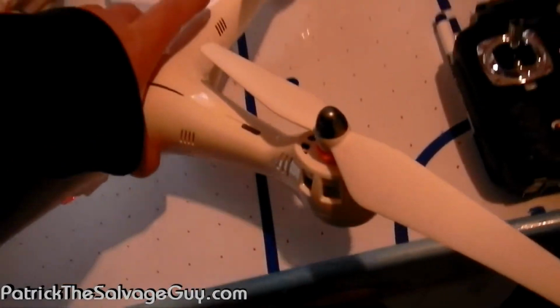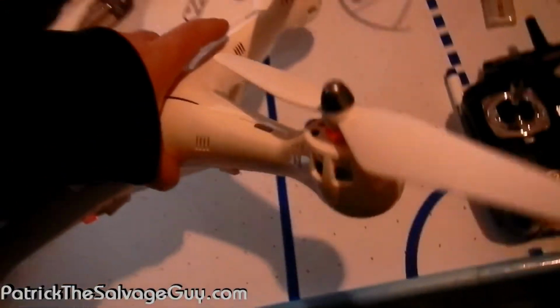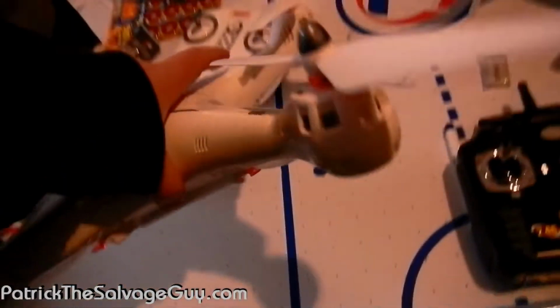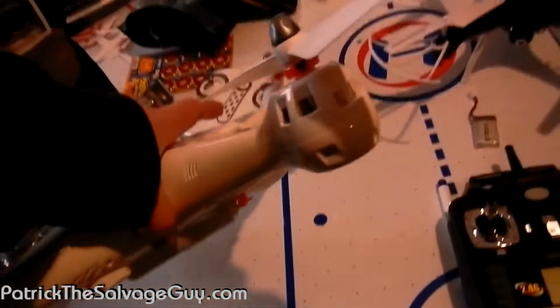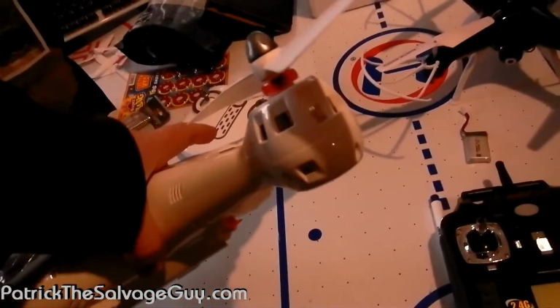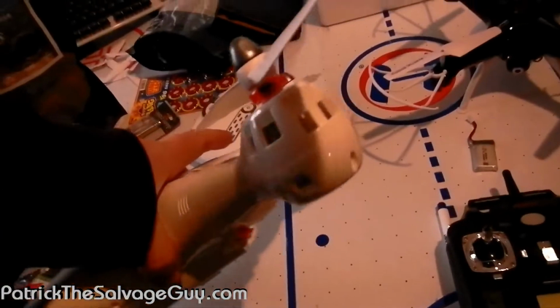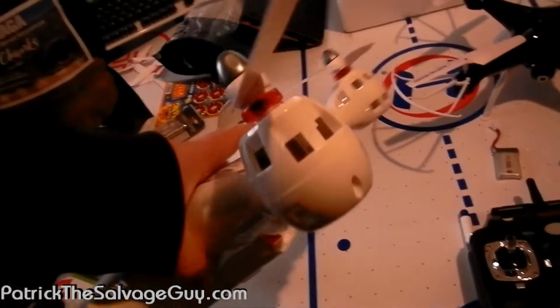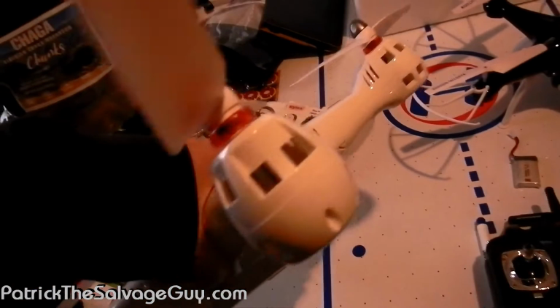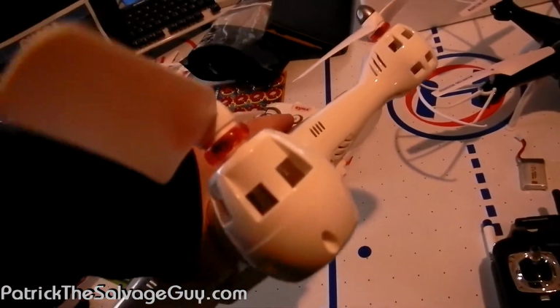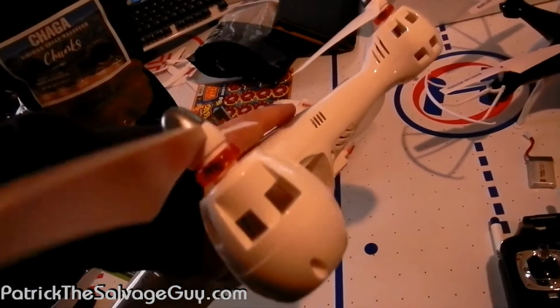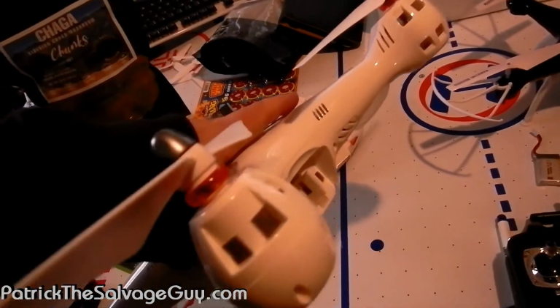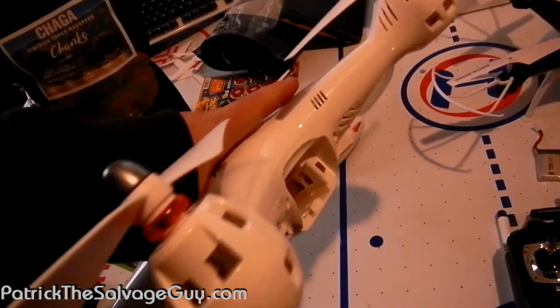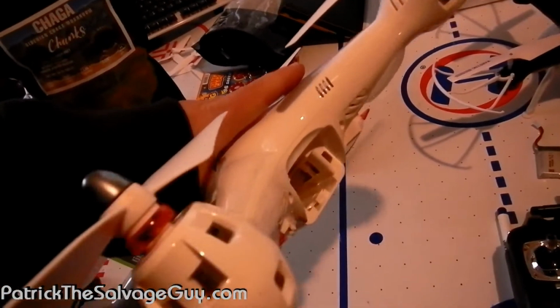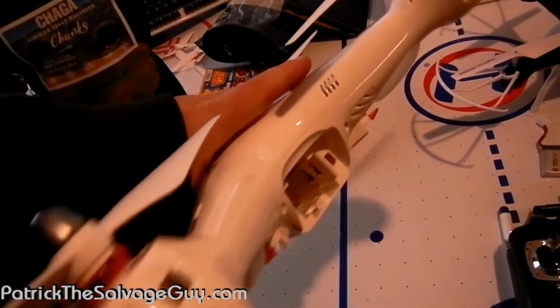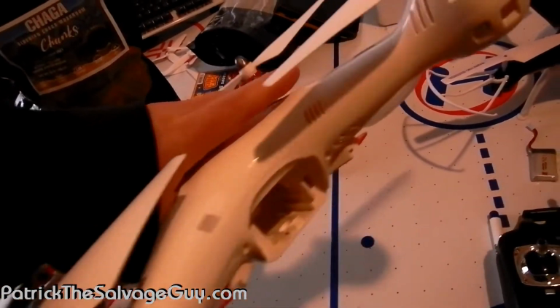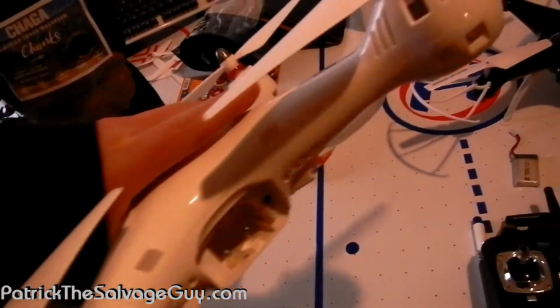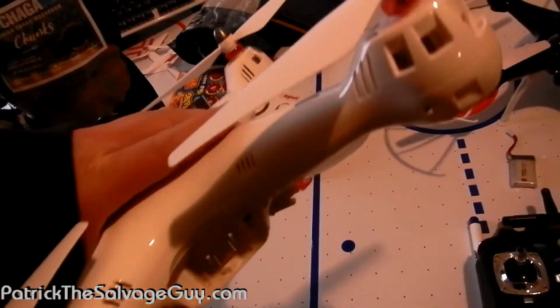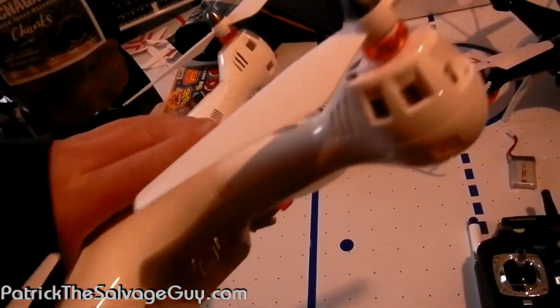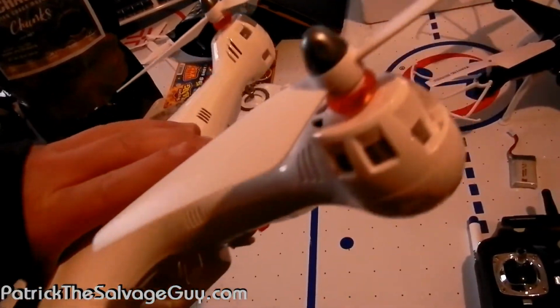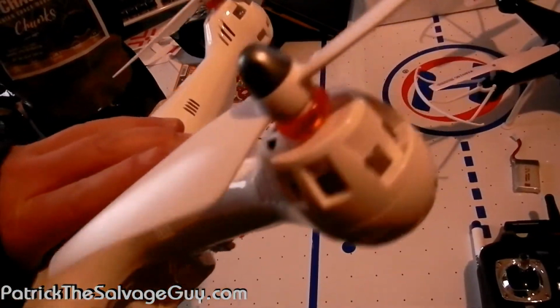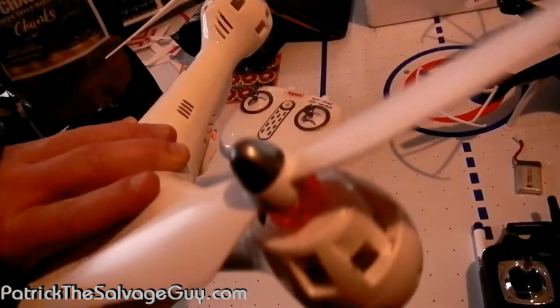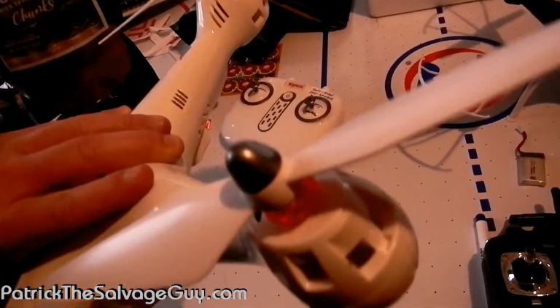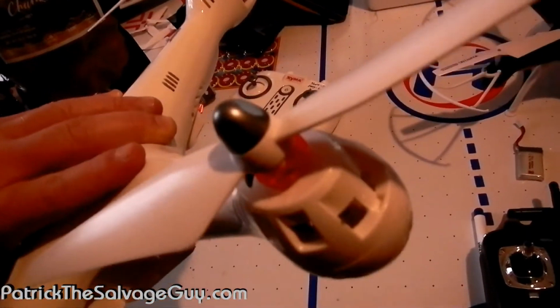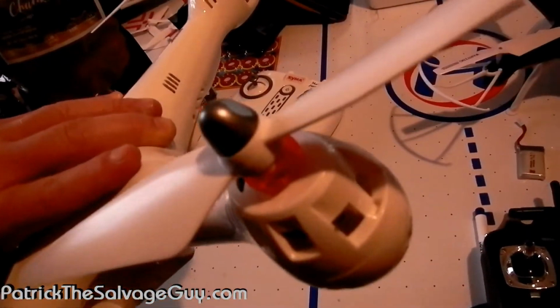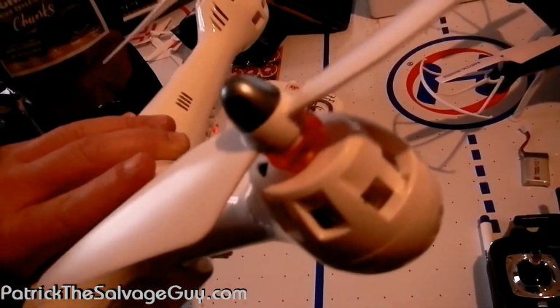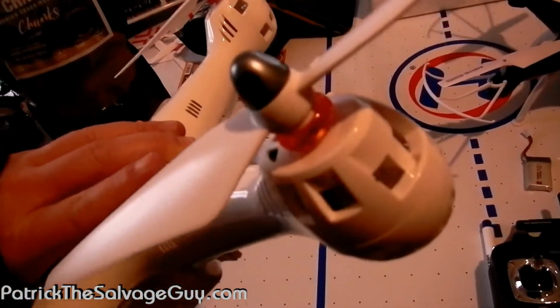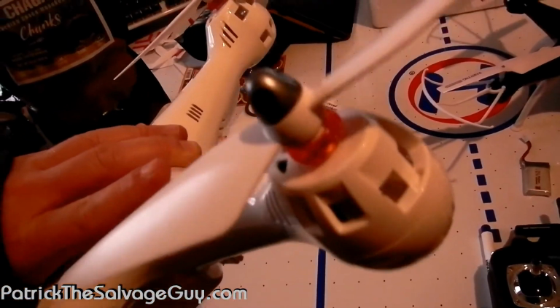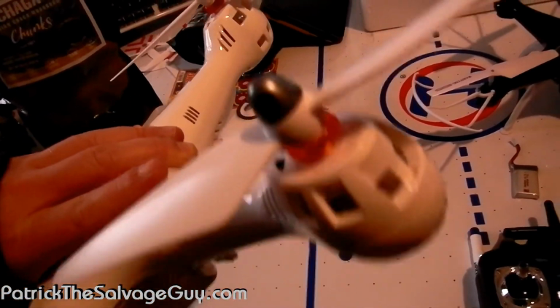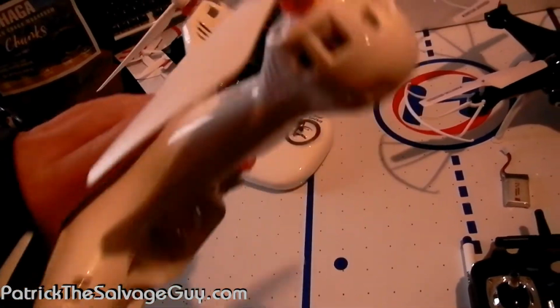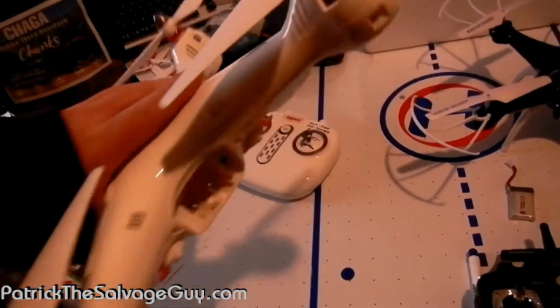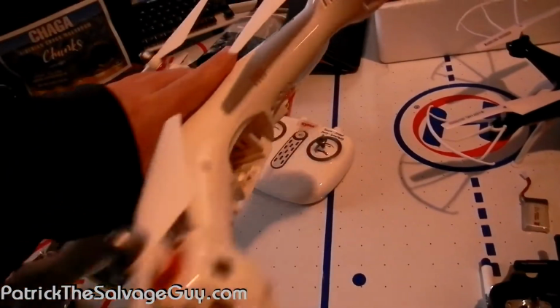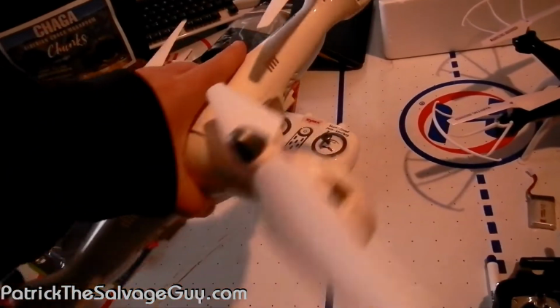Here we go — all fixed up. You wouldn't even know which one it happened to, huh?